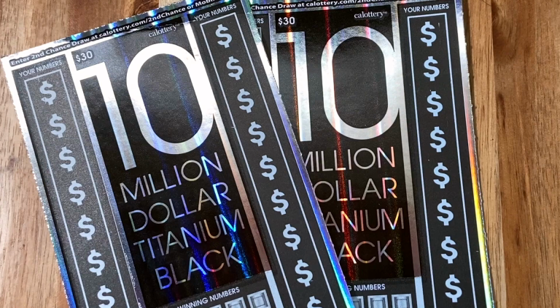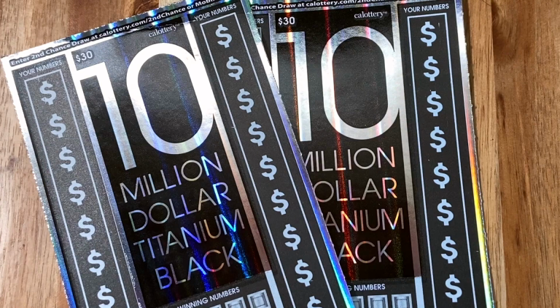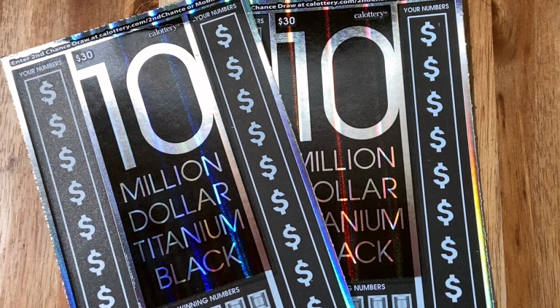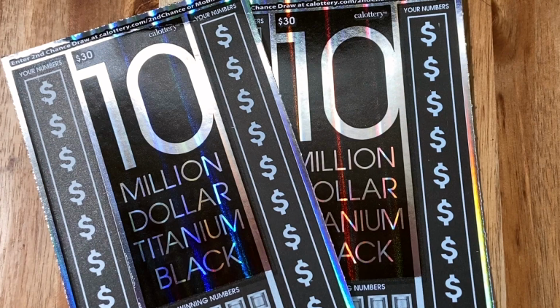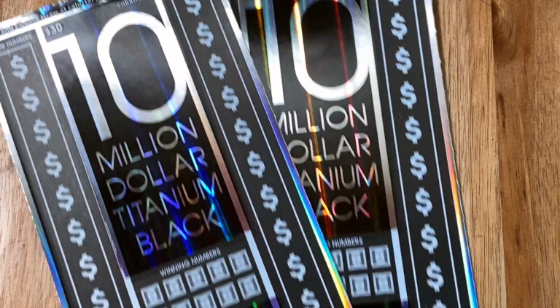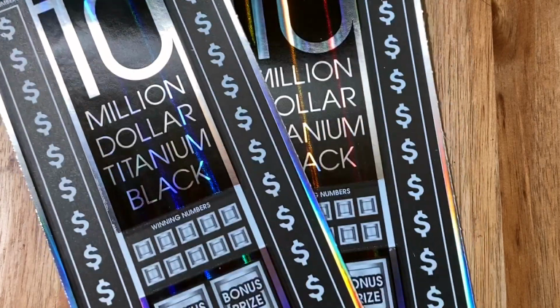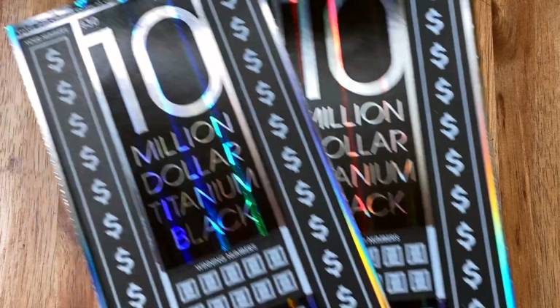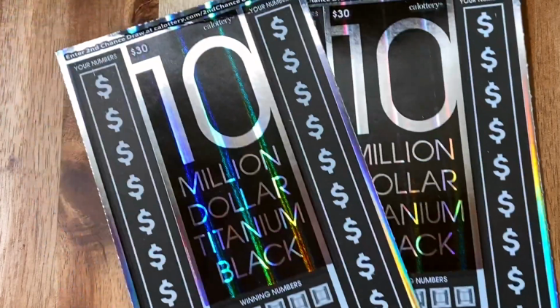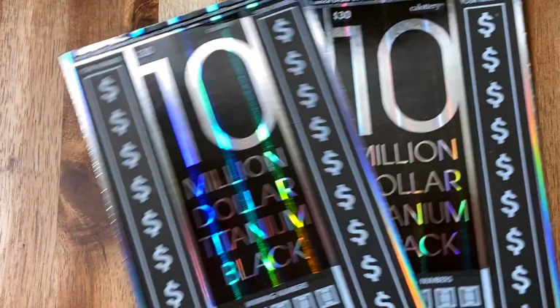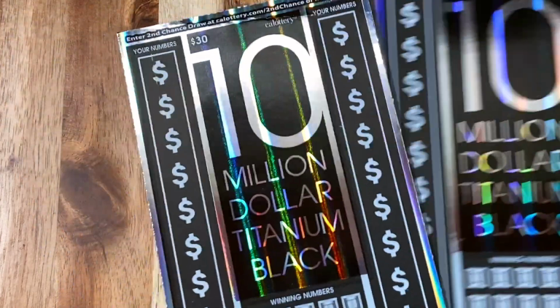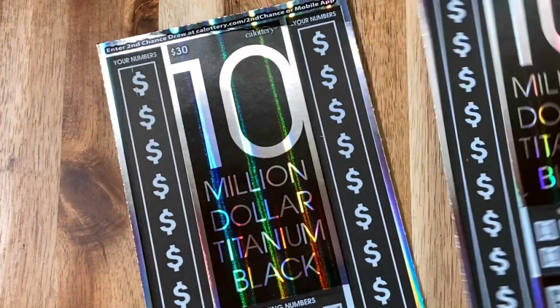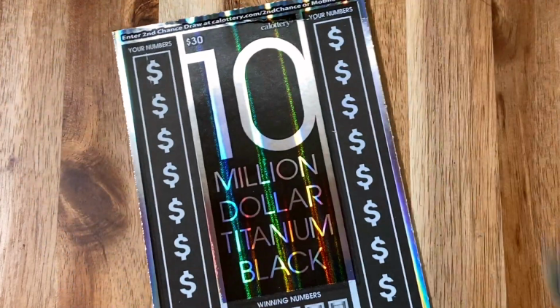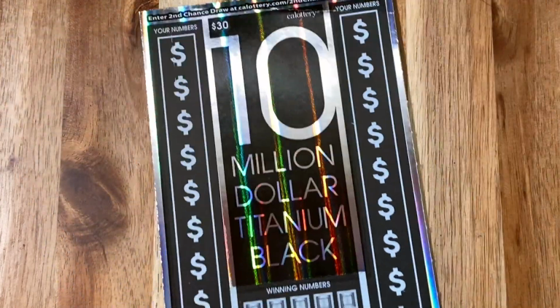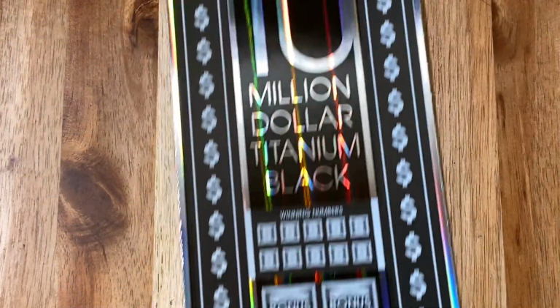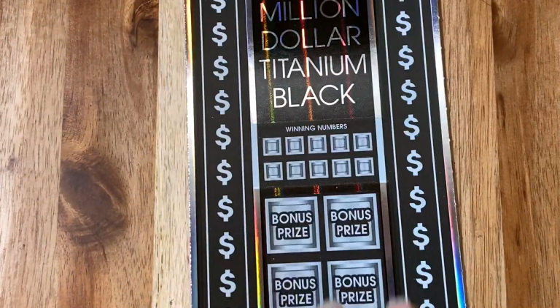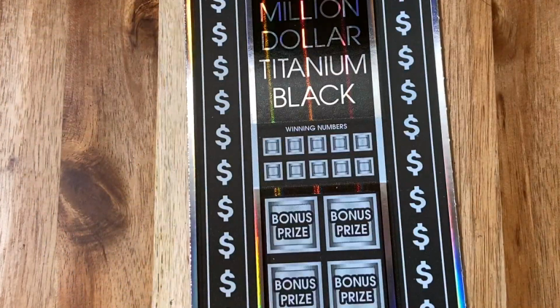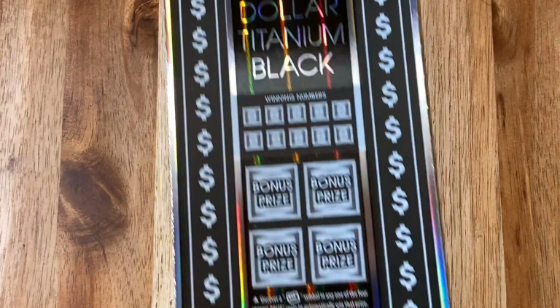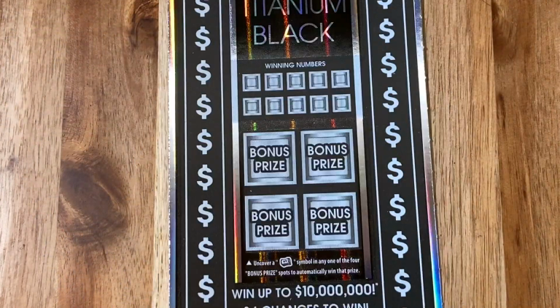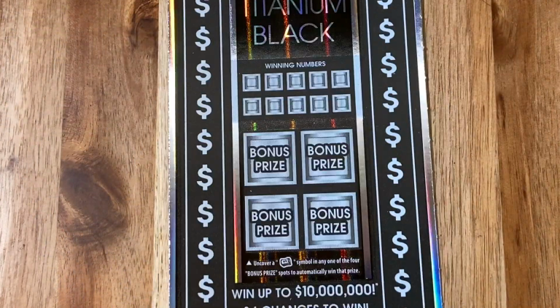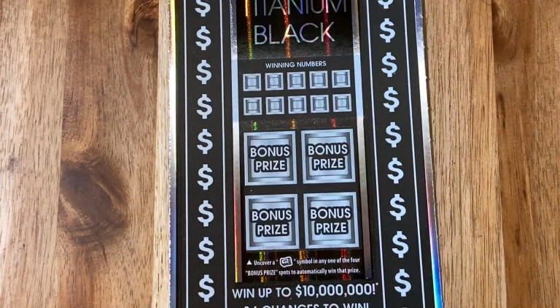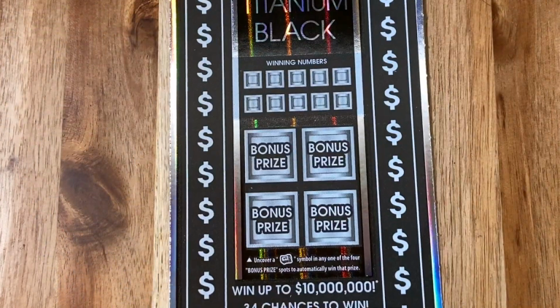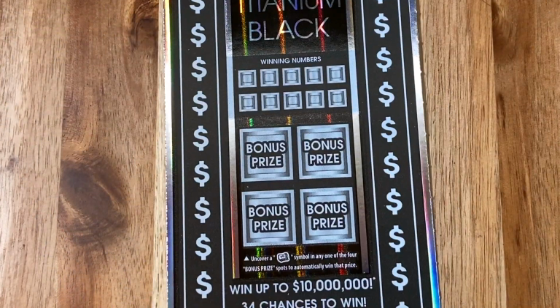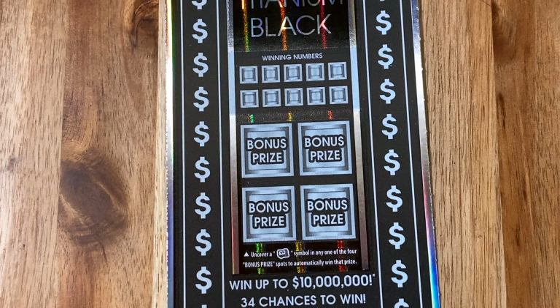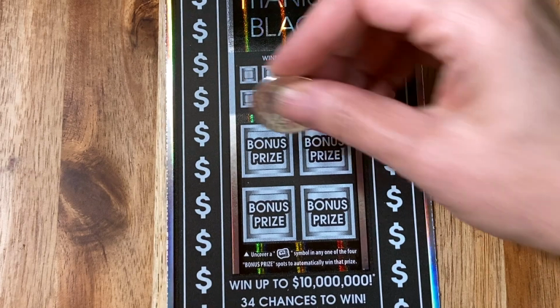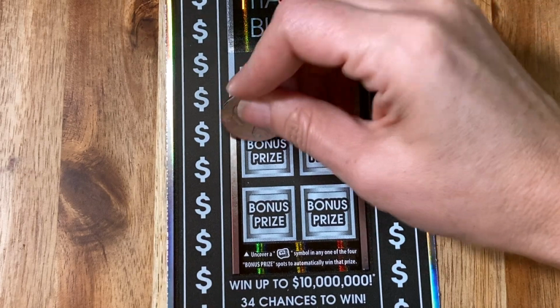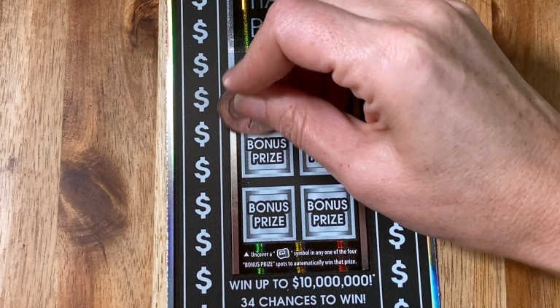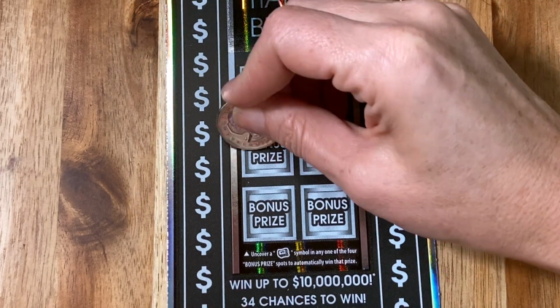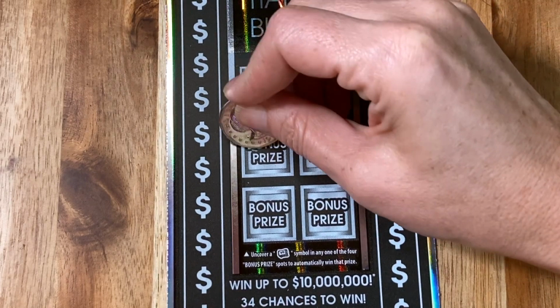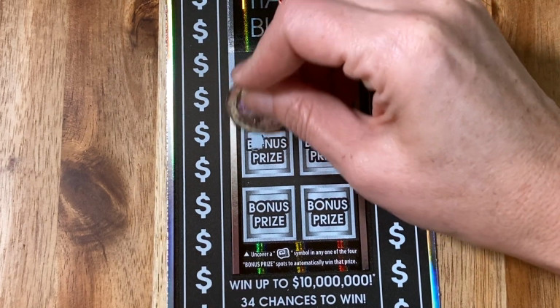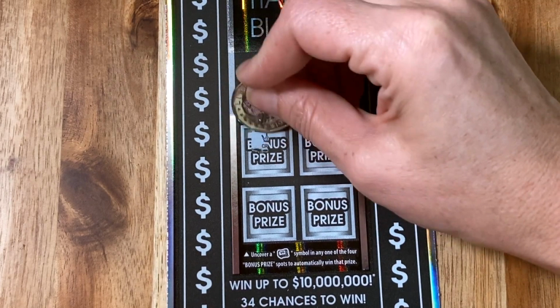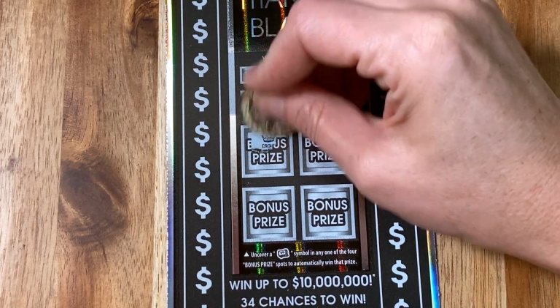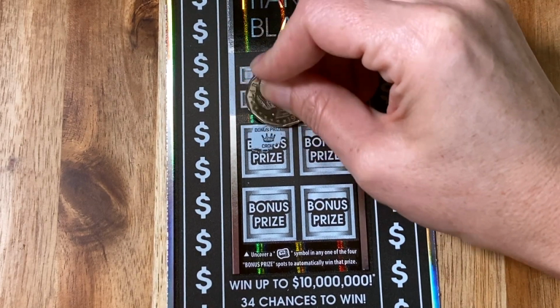Hey, thanks for checking out Chasing Lottery Millions. This is where we scratch California Lottery Scratchers, and we're going to win millions. Today we're going to win $10 million.